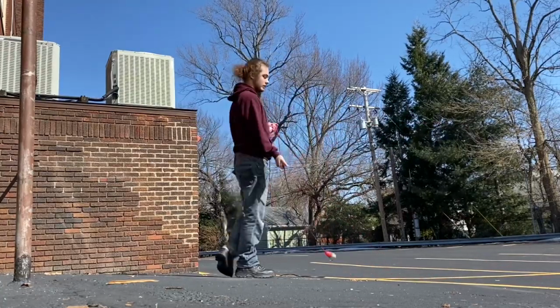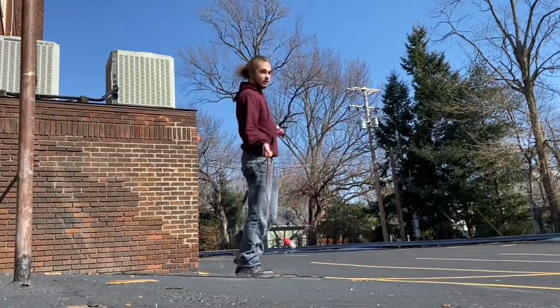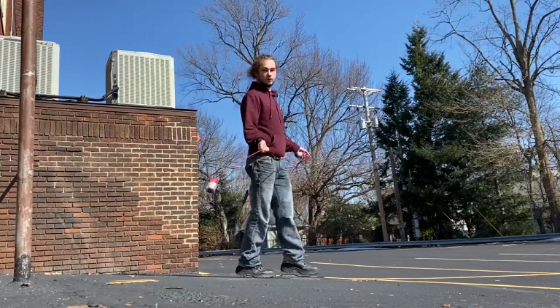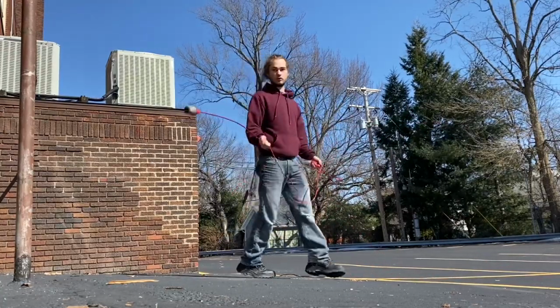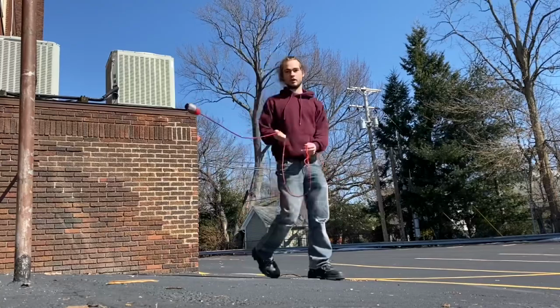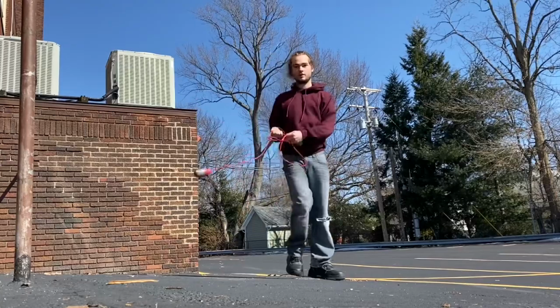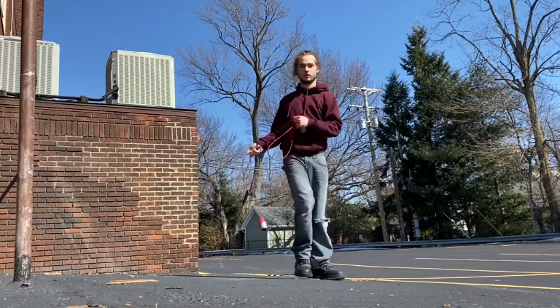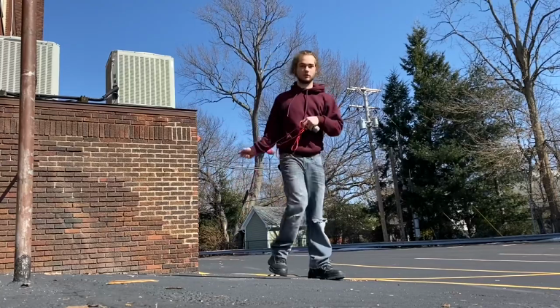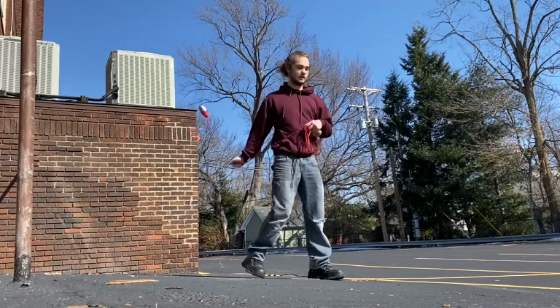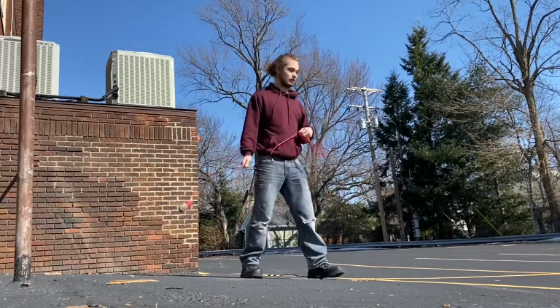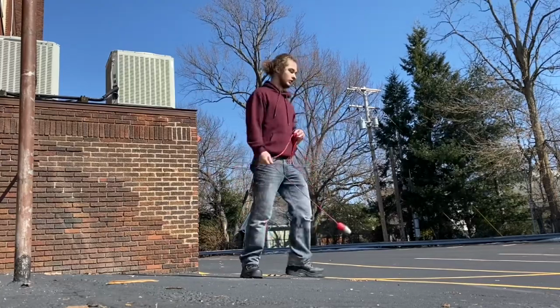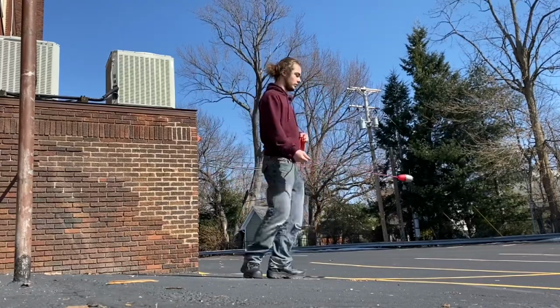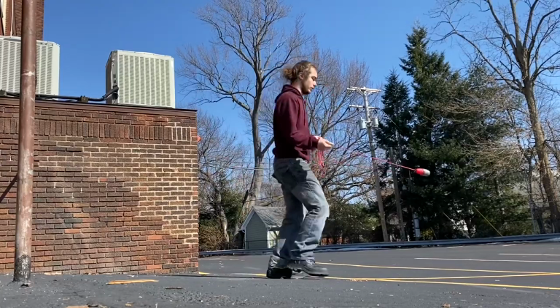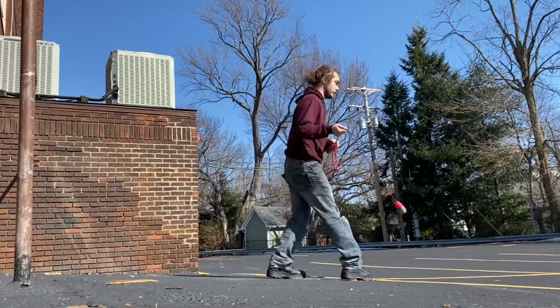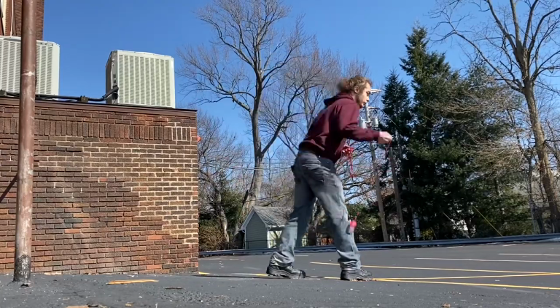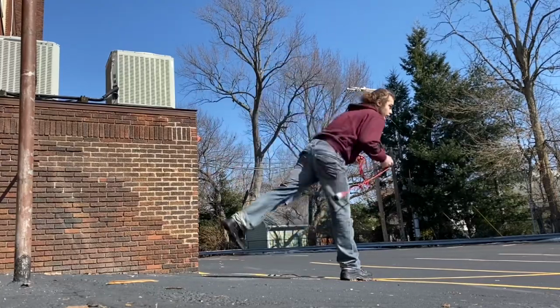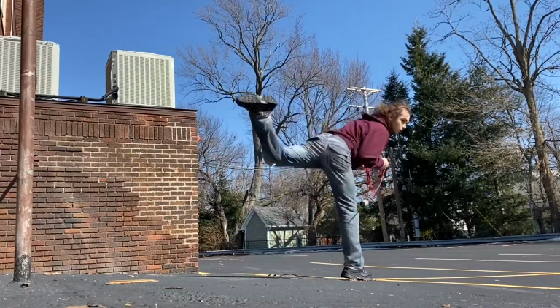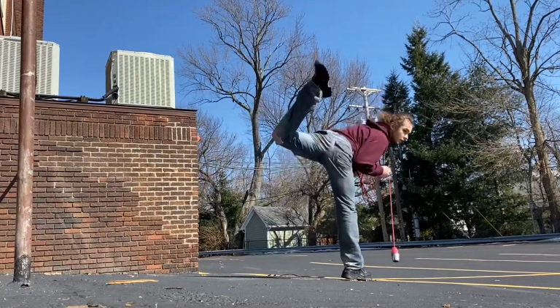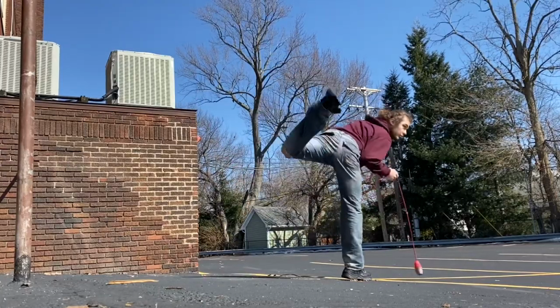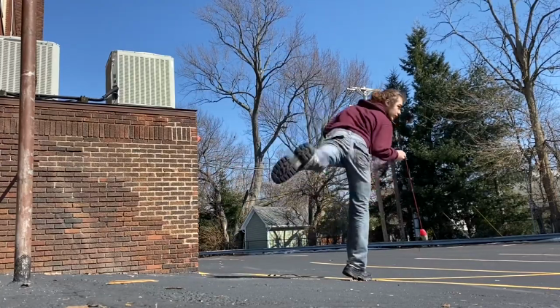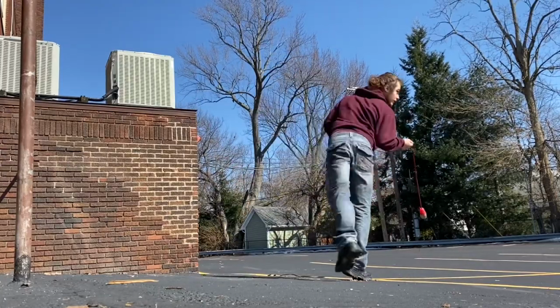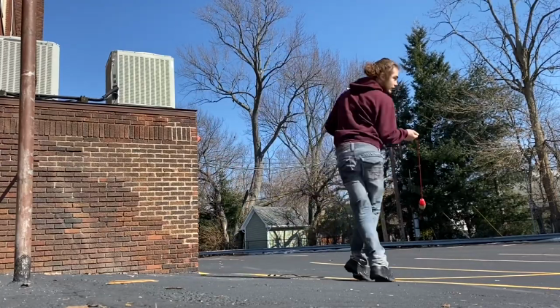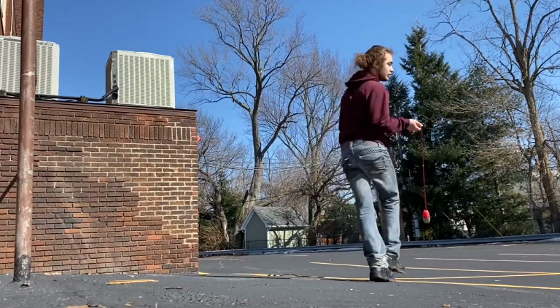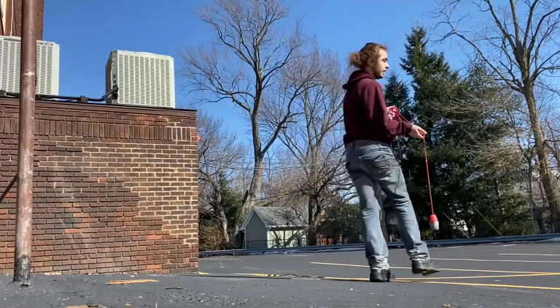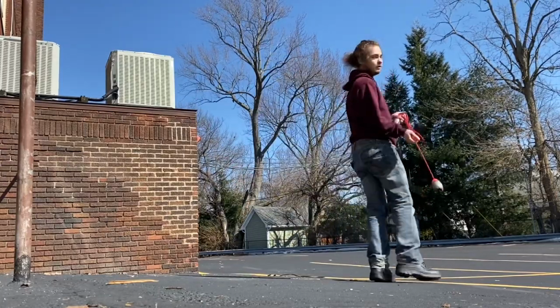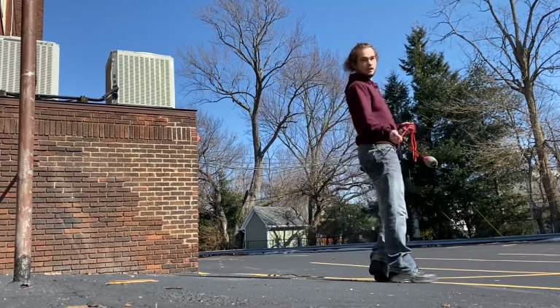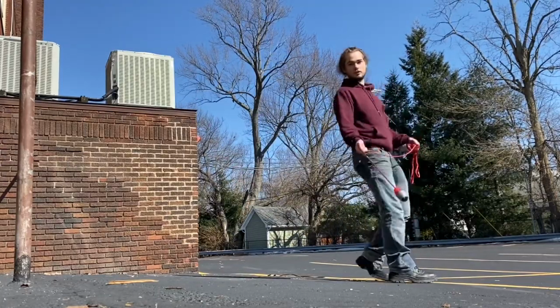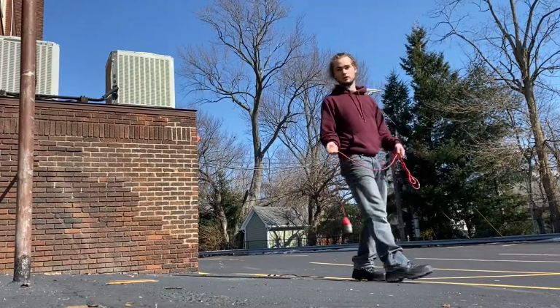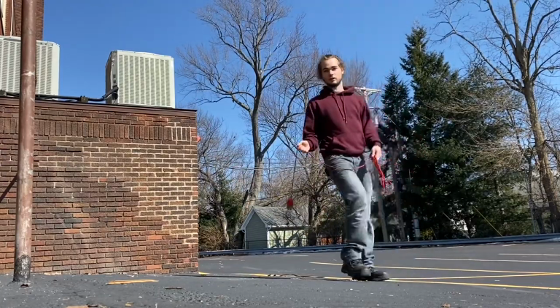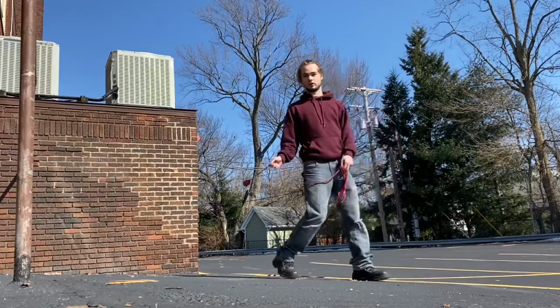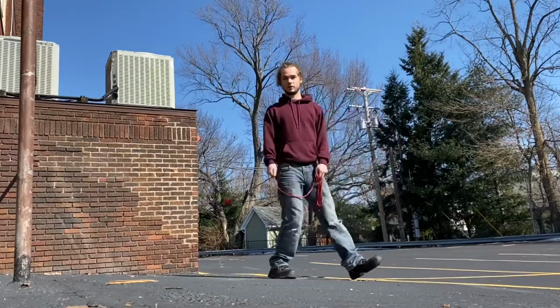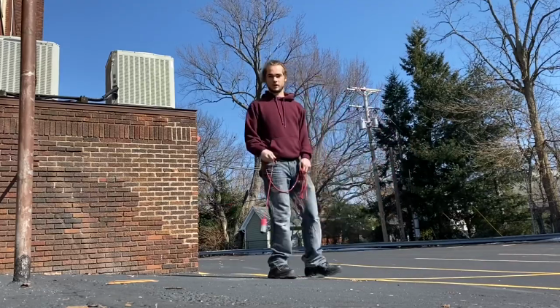If you want to make it look really fancy, you want to throw your foot all the way up there and try to look like you're doing a scorpion kick.